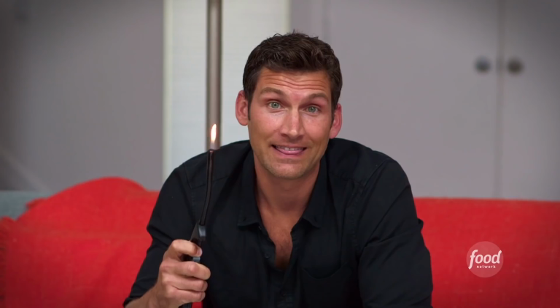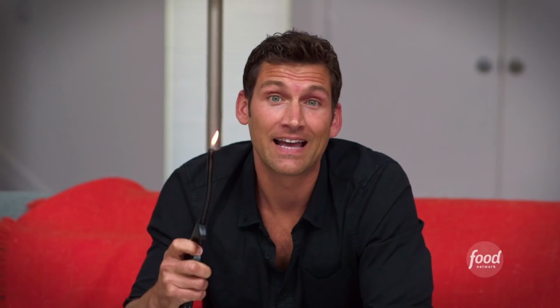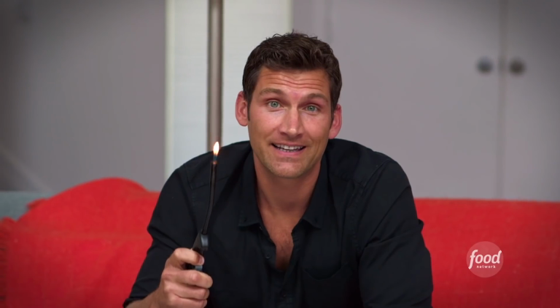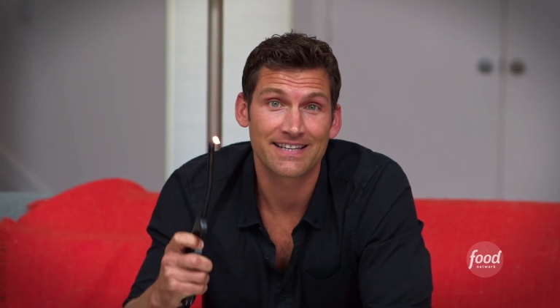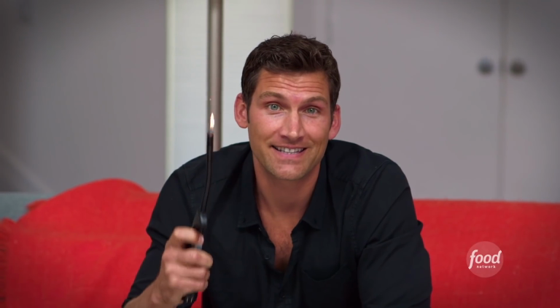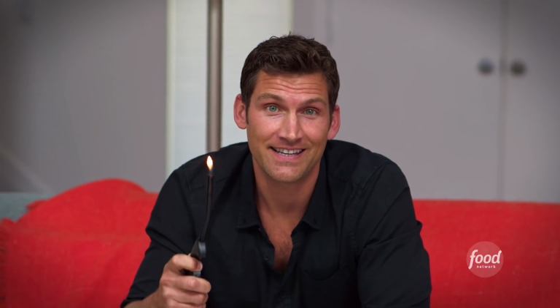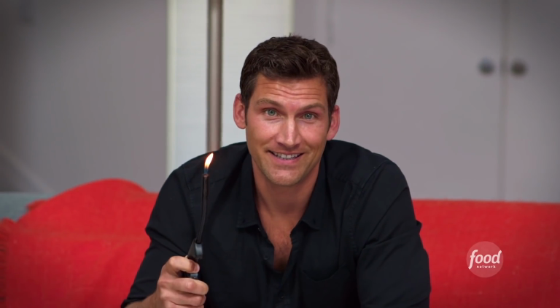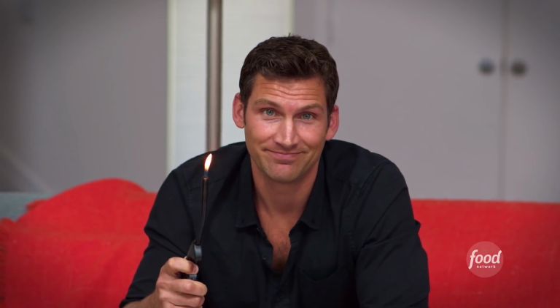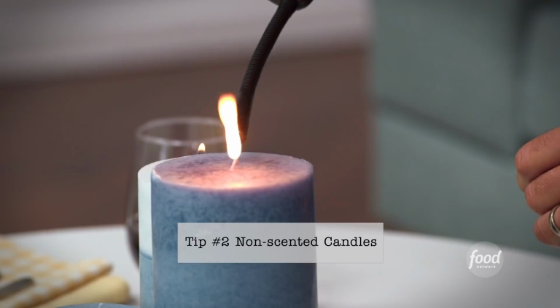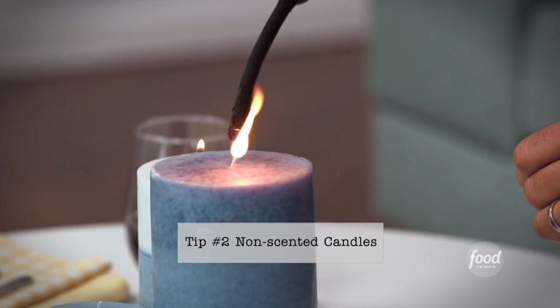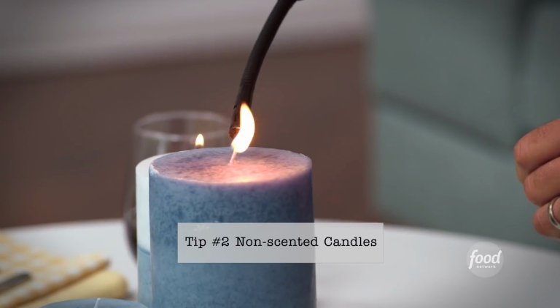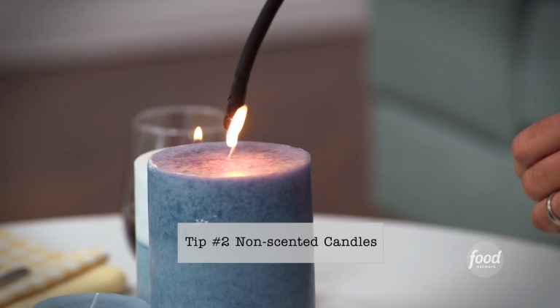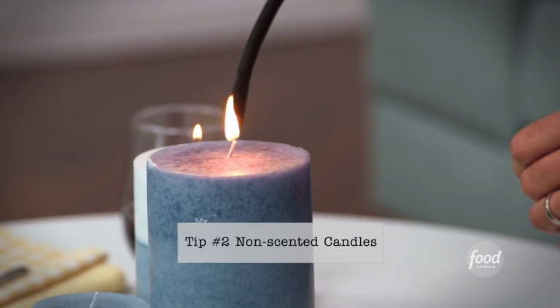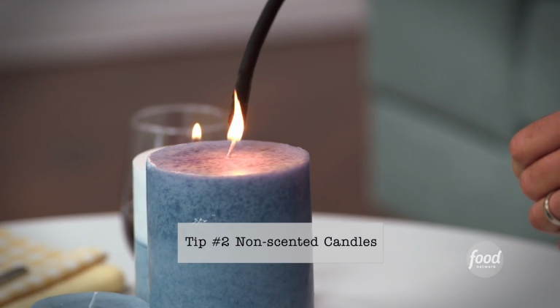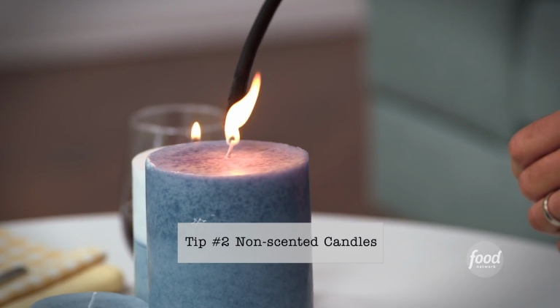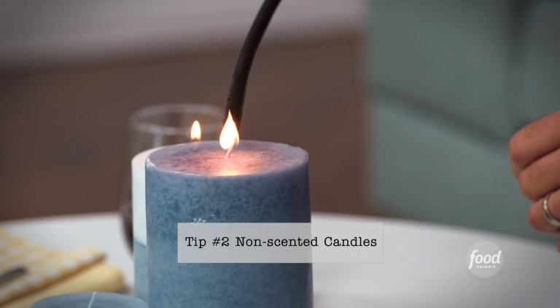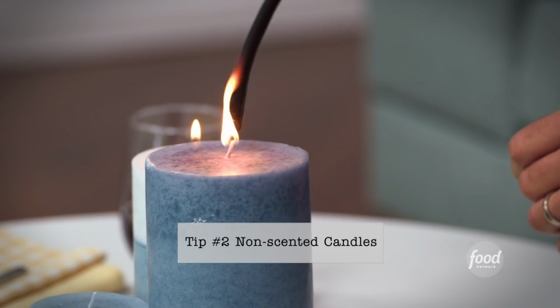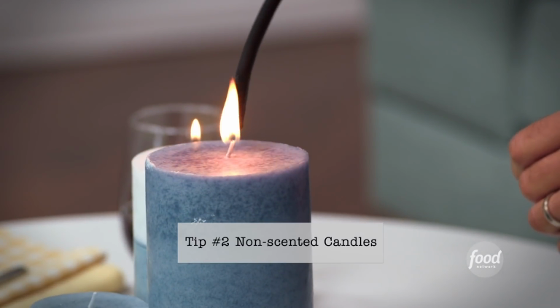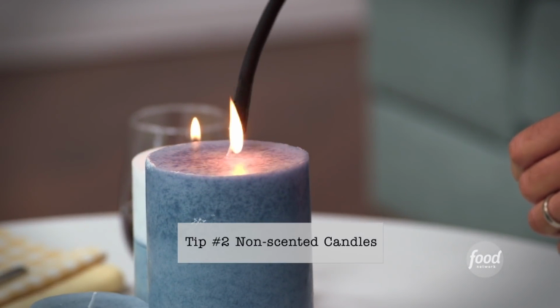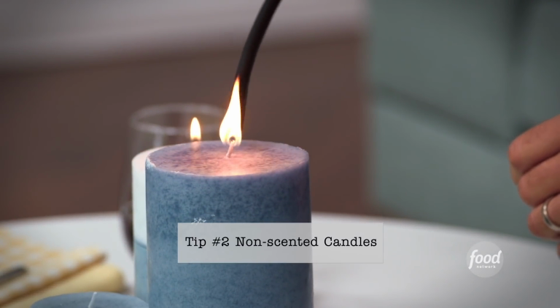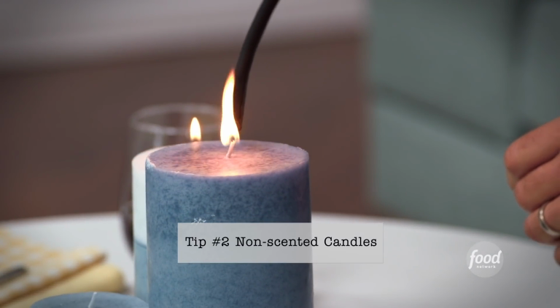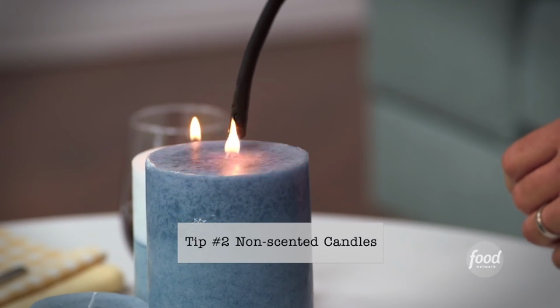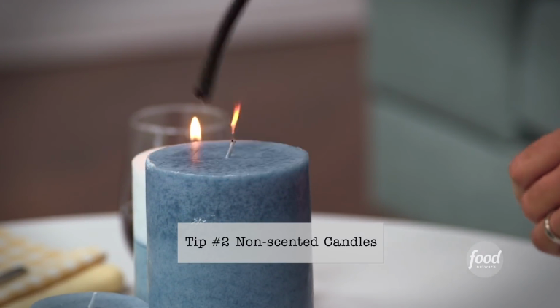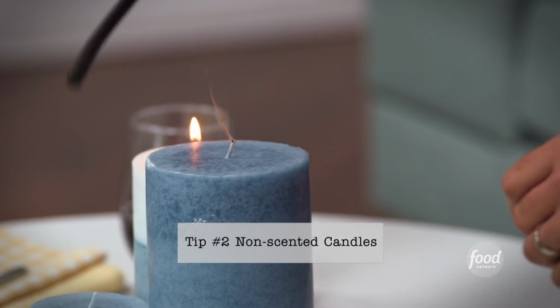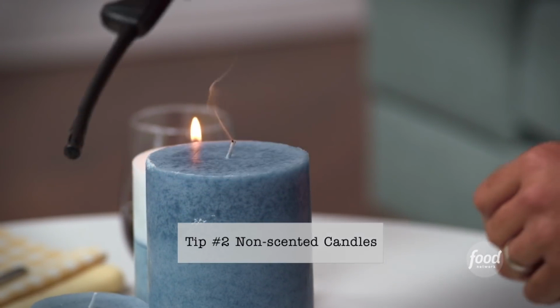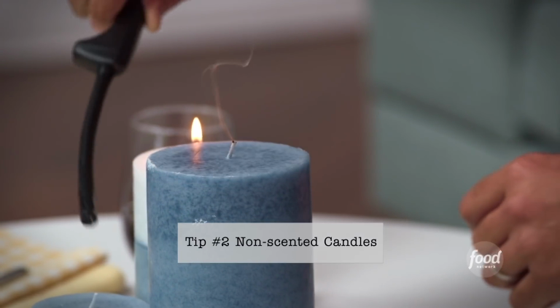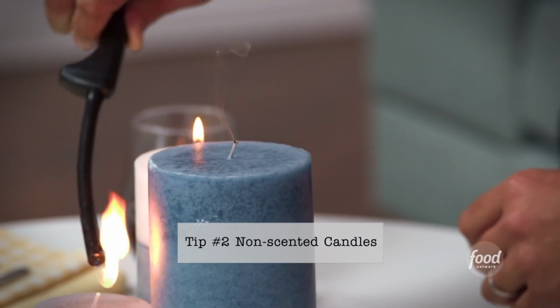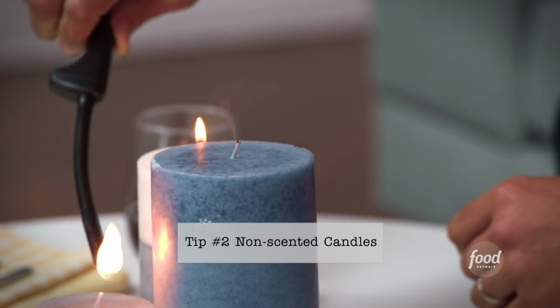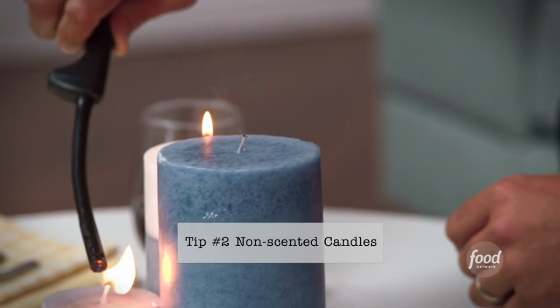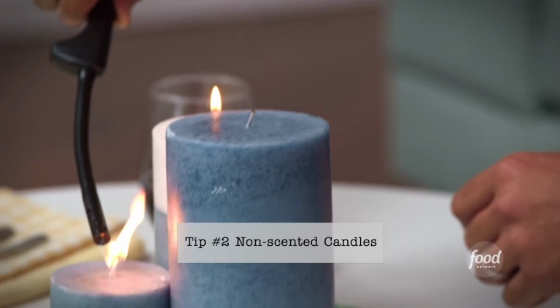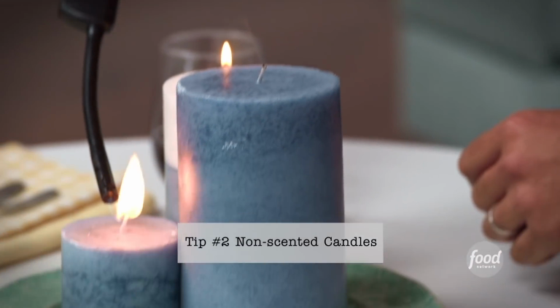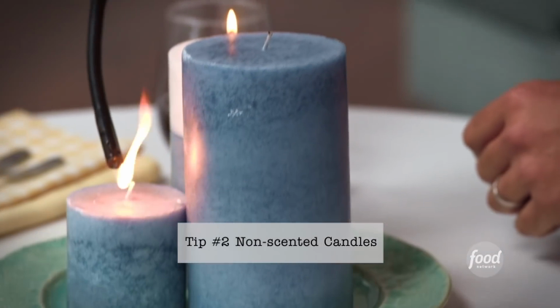And lighting is key. Do not go with scented candles — you don't want to conflict with the wonderful scents coming out of that kitchen.